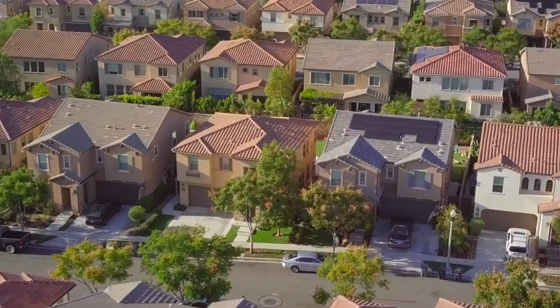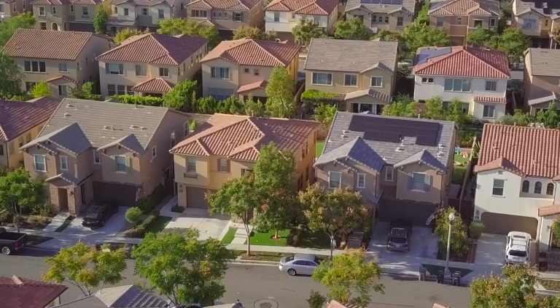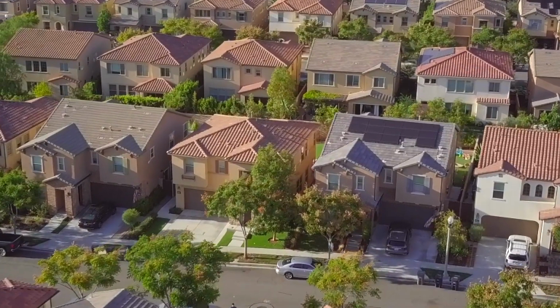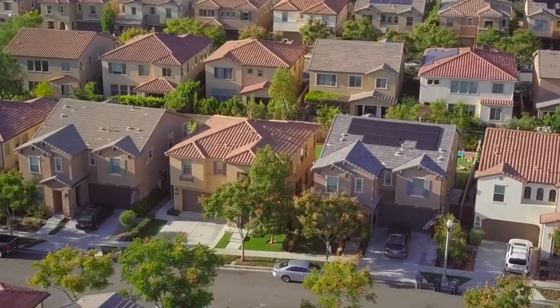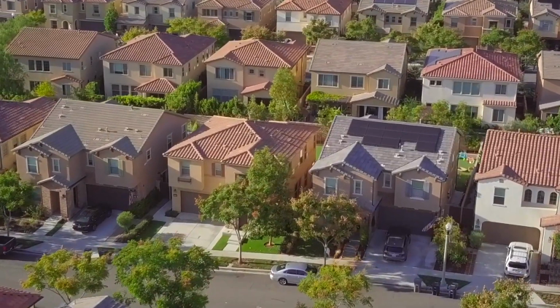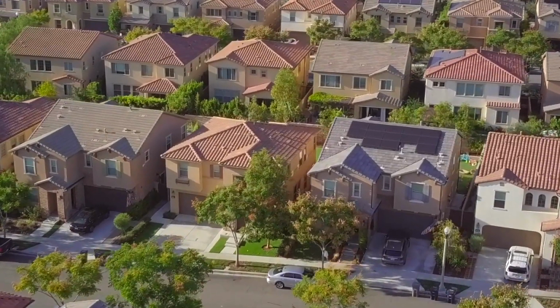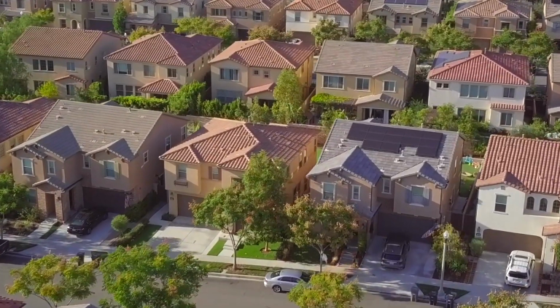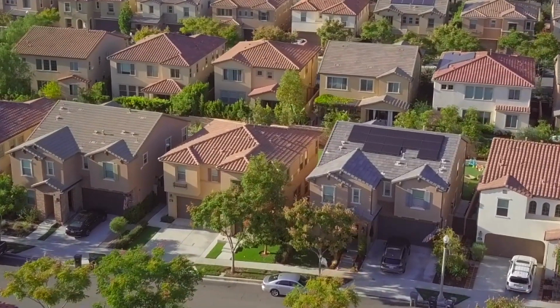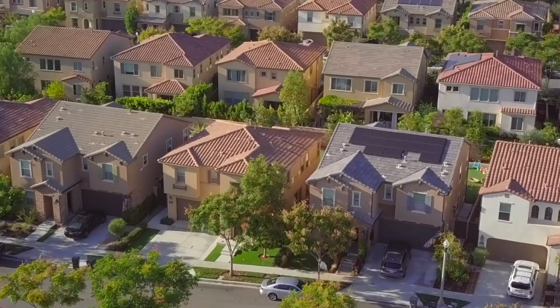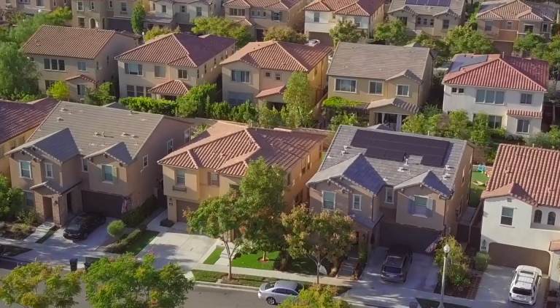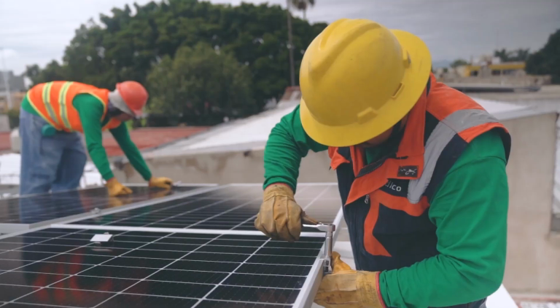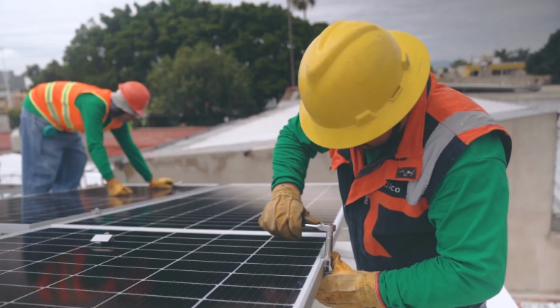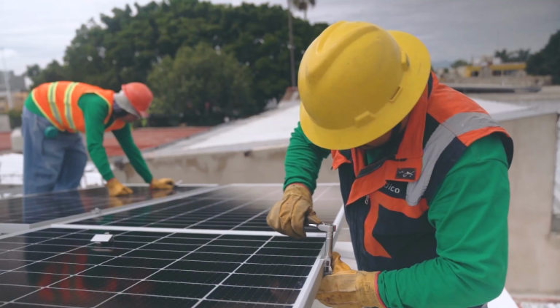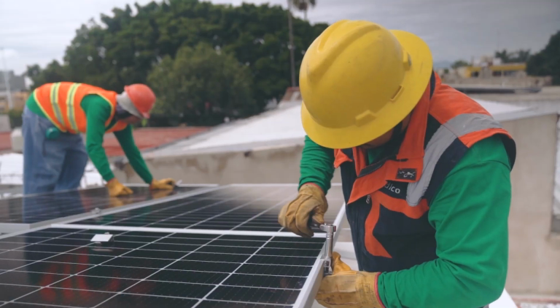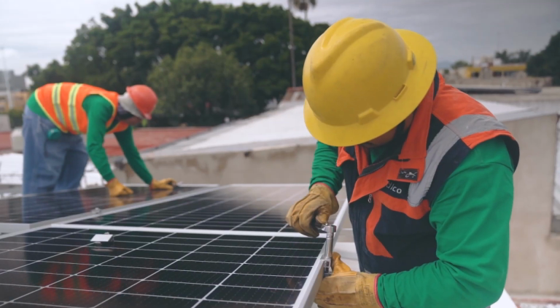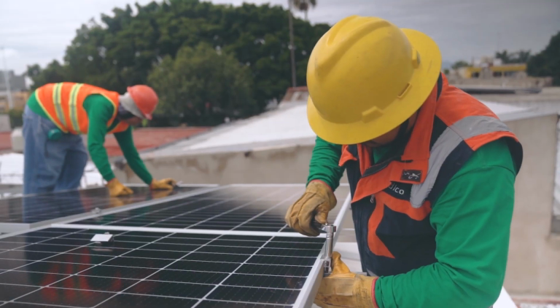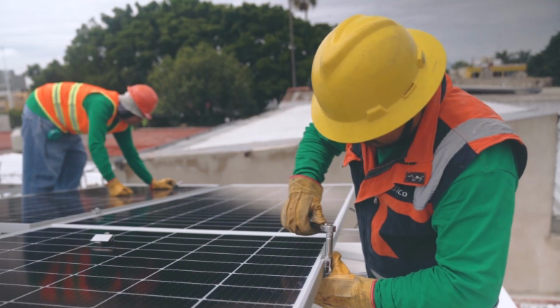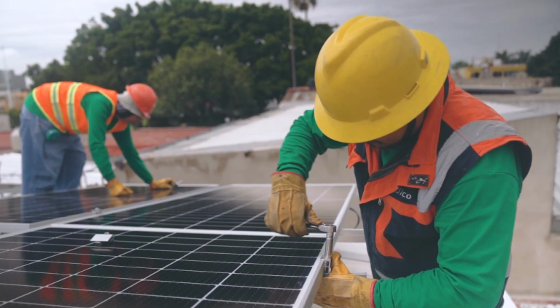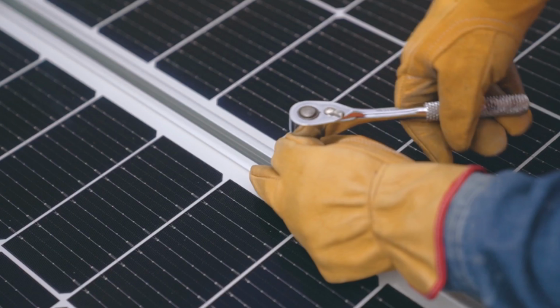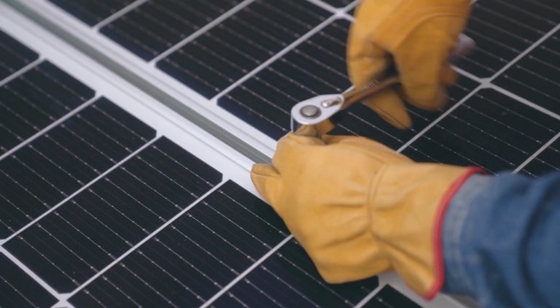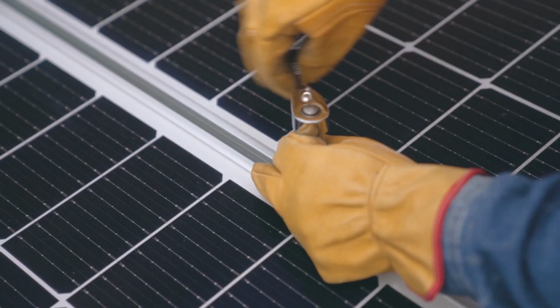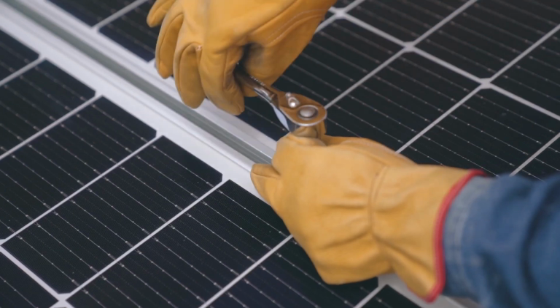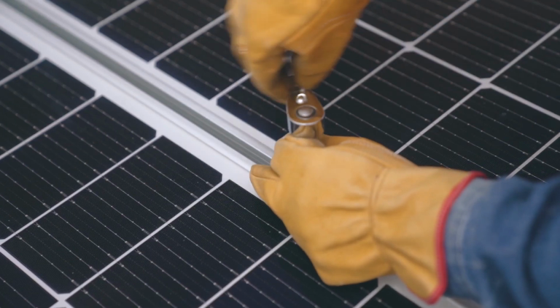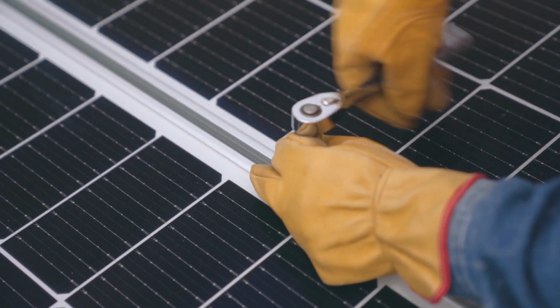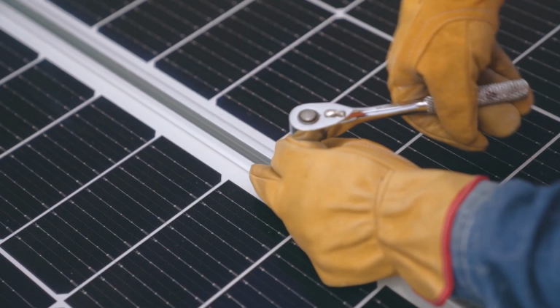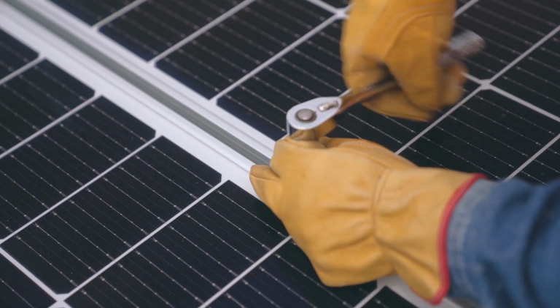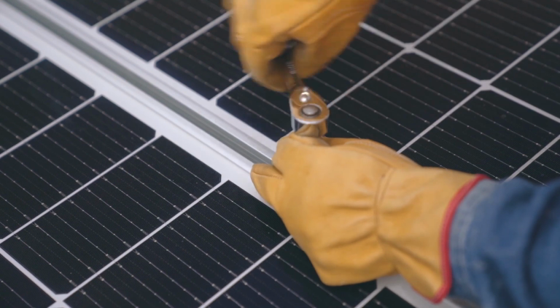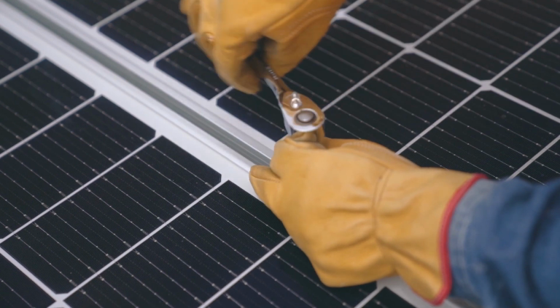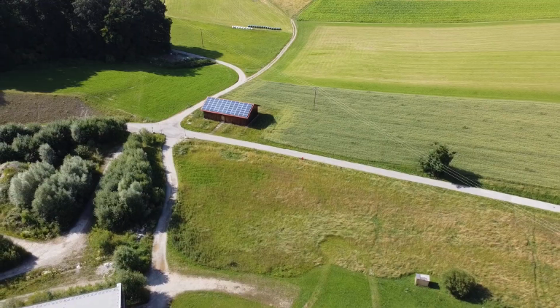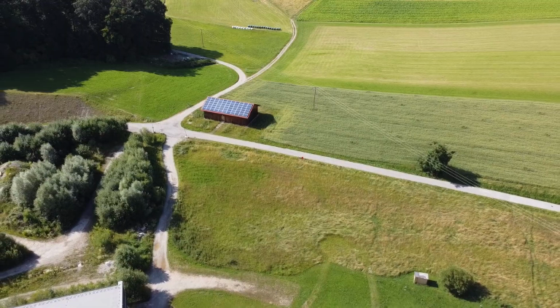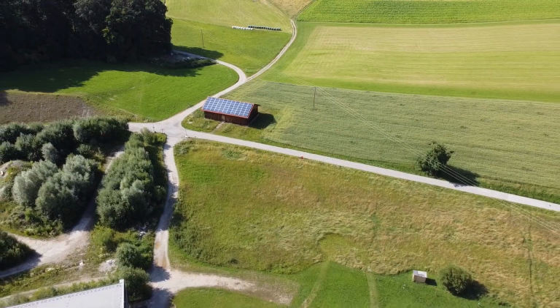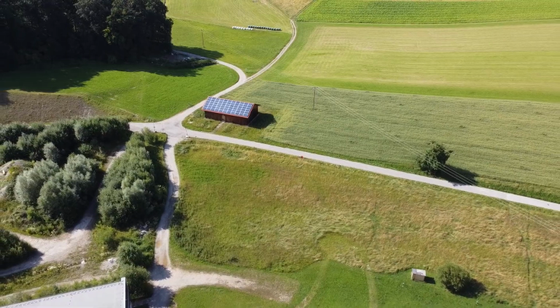As technology advances, the cost of green energy is becoming more affordable, making it more accessible to everyone.